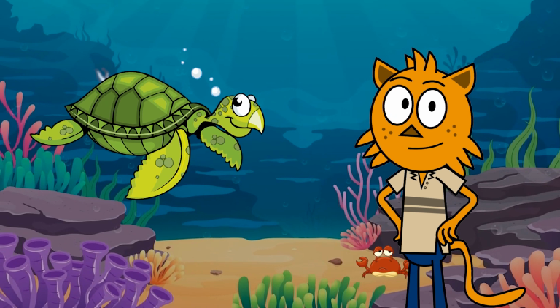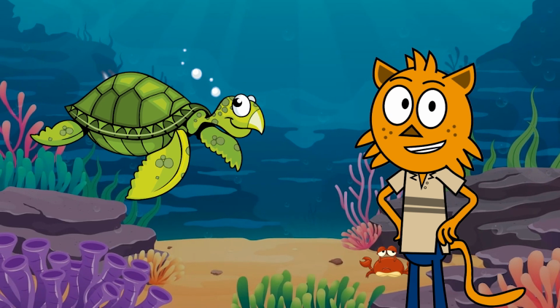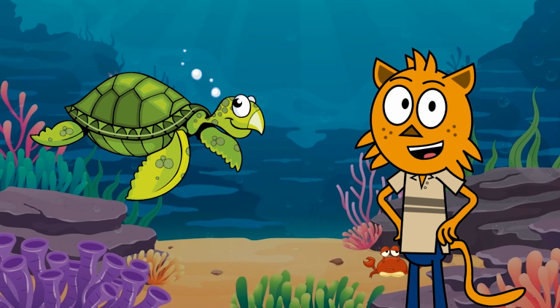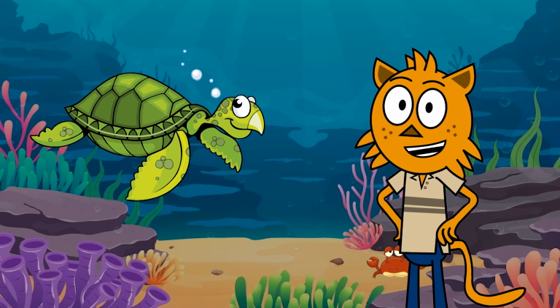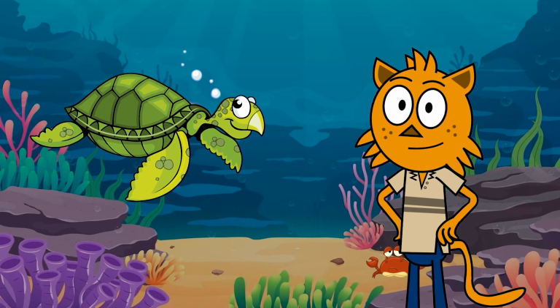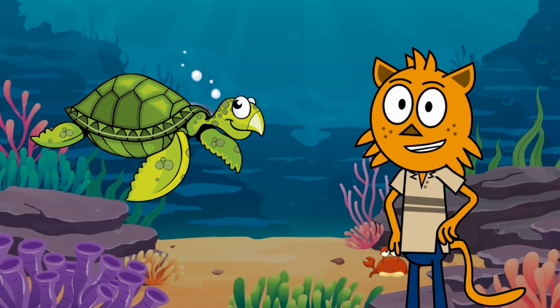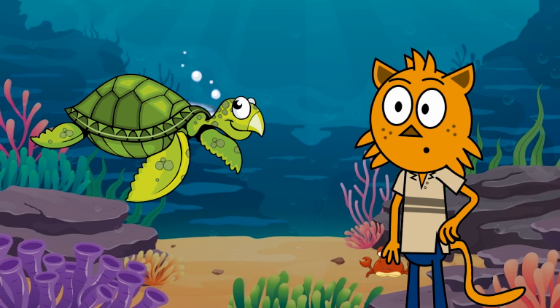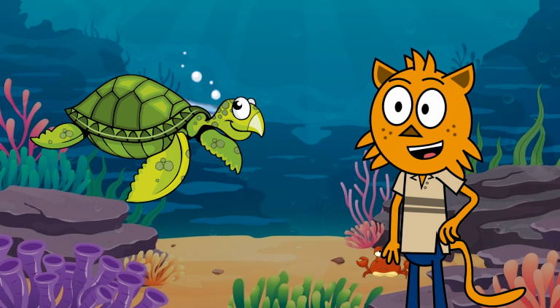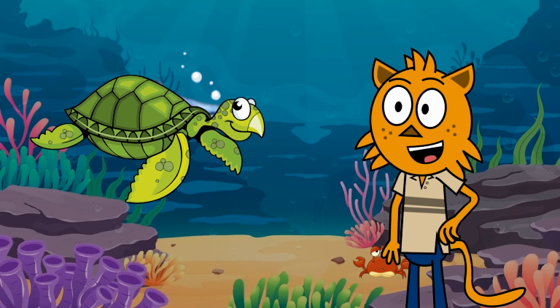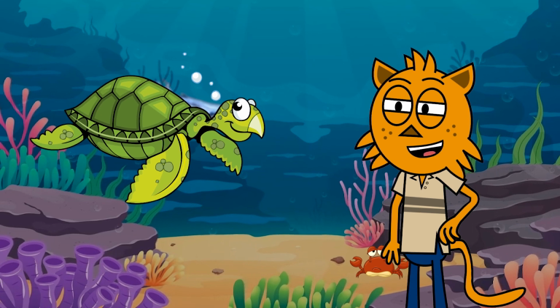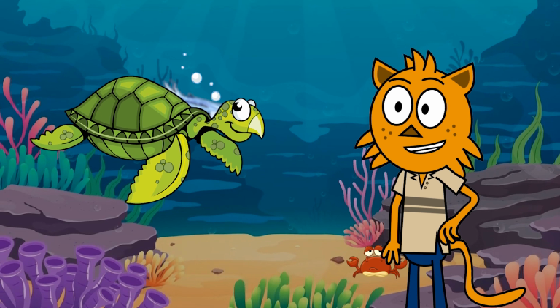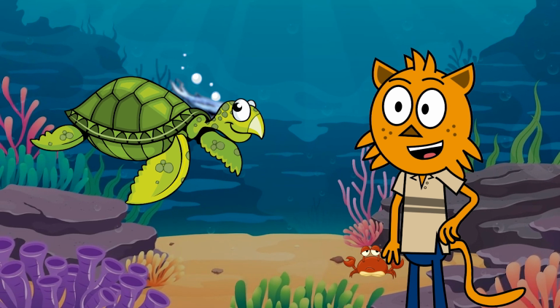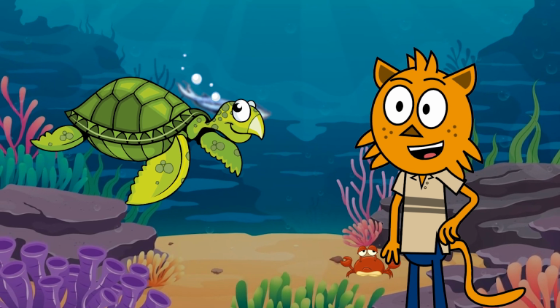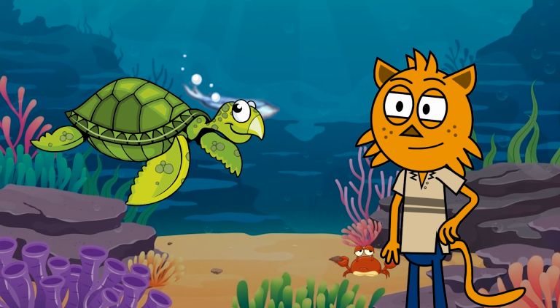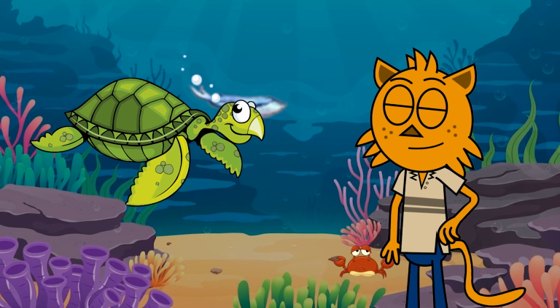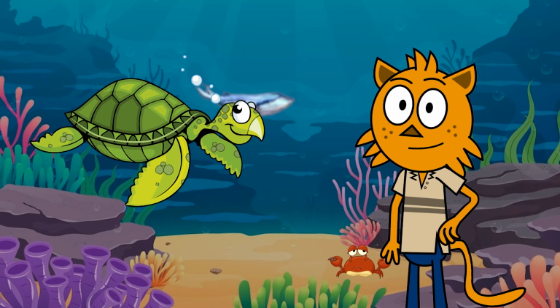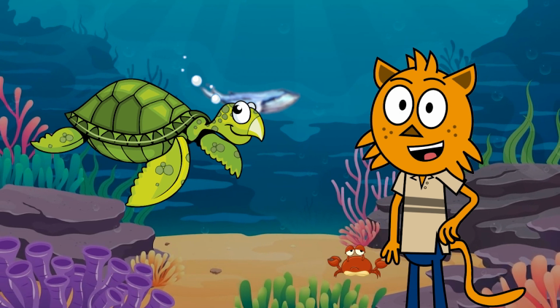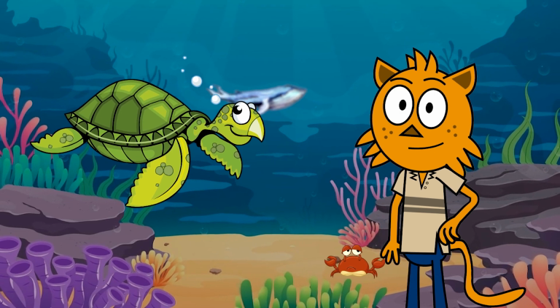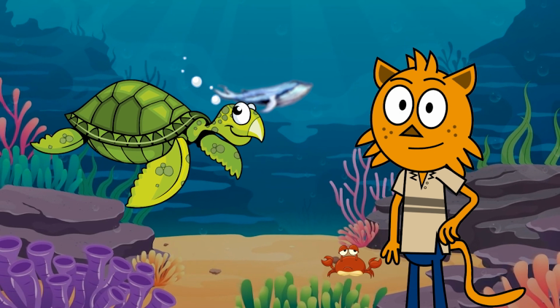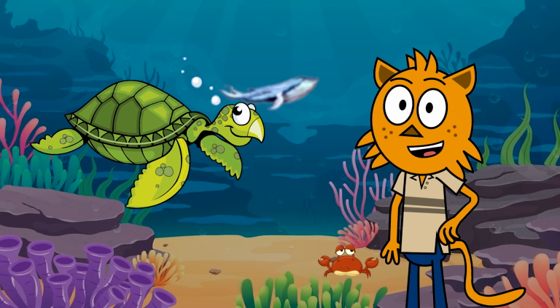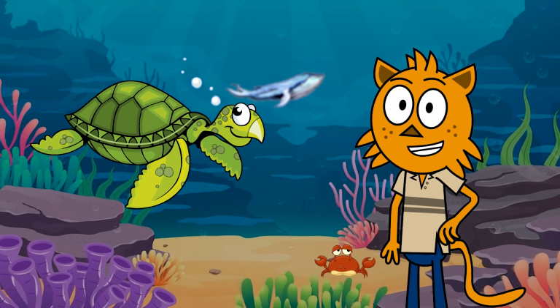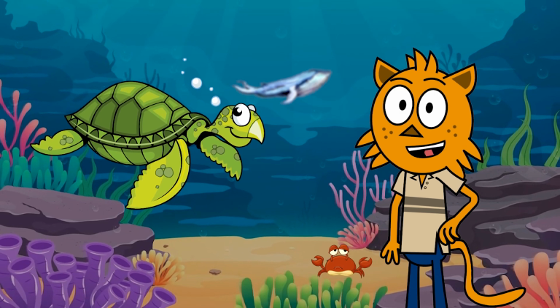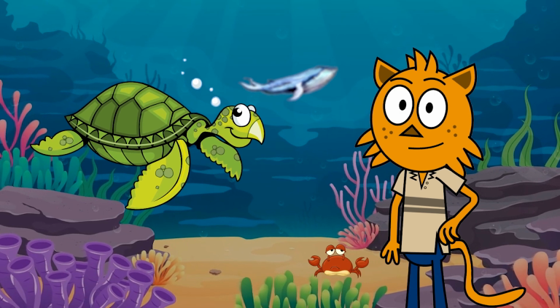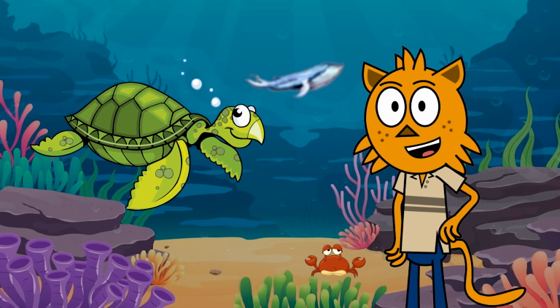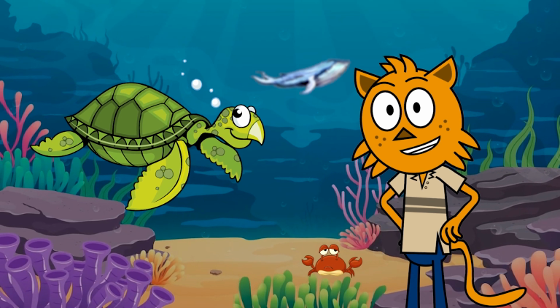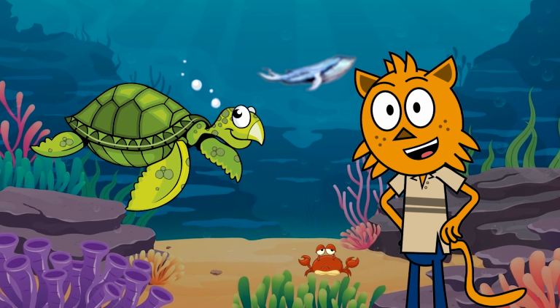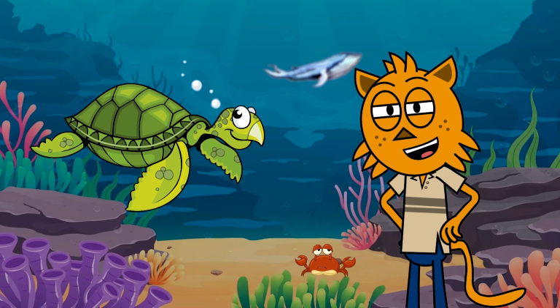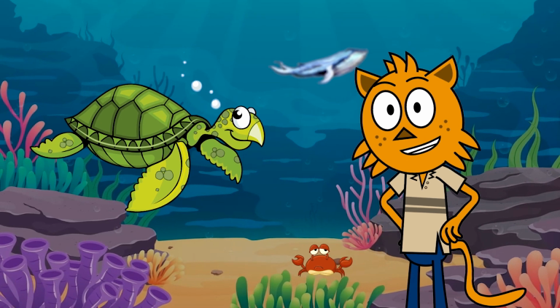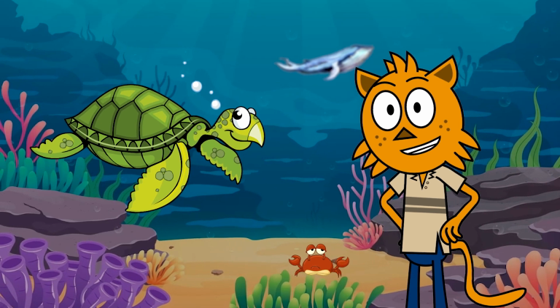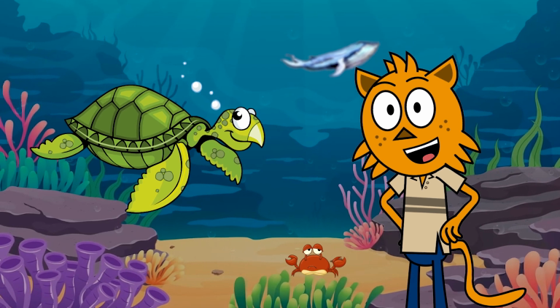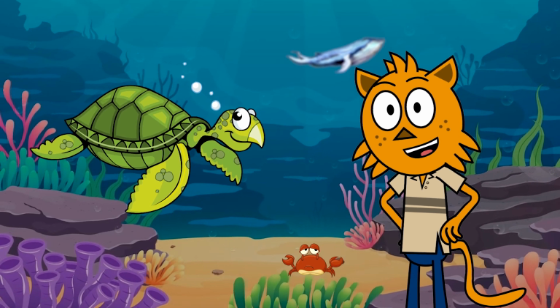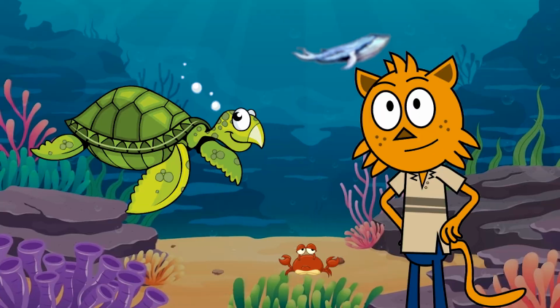Some species even migrate across oceans! Plus, sea turtles have a protective shell called a carapace!